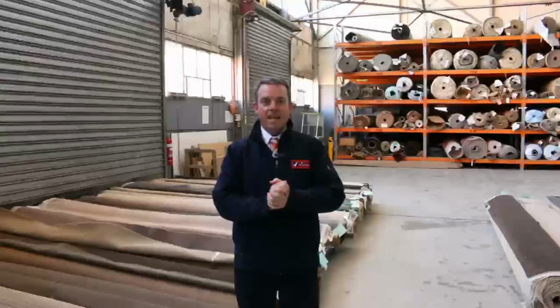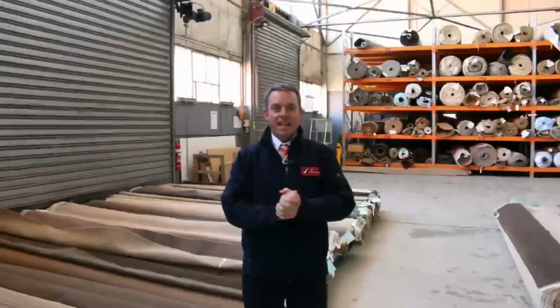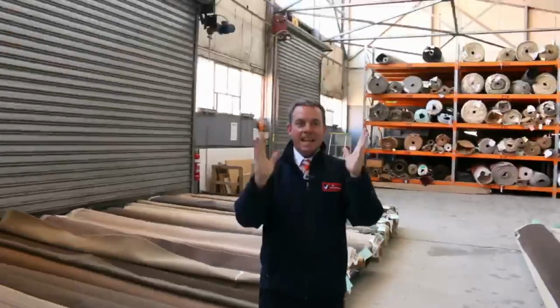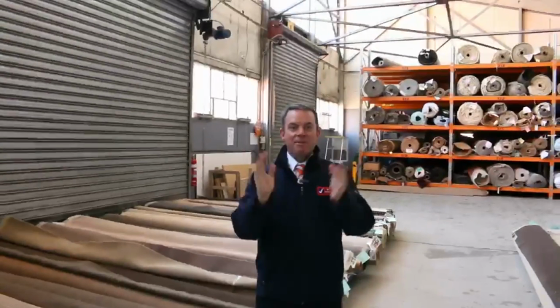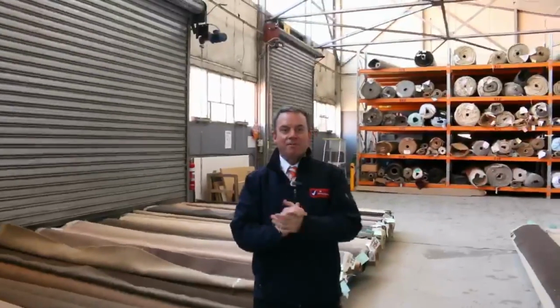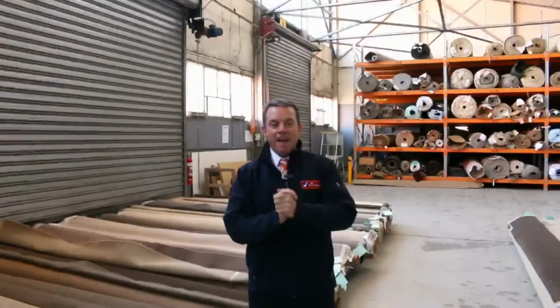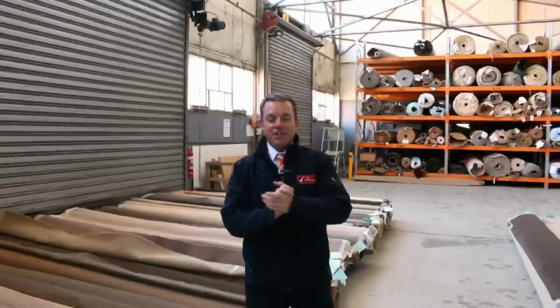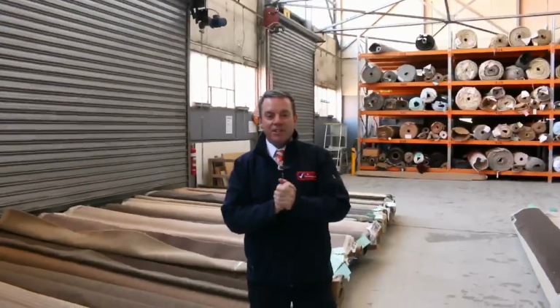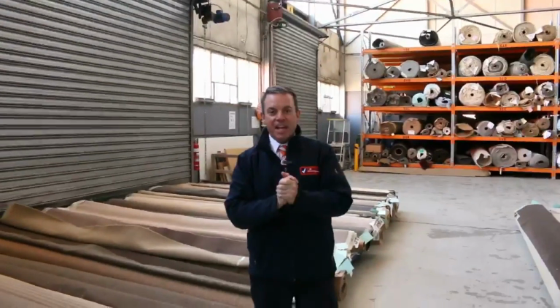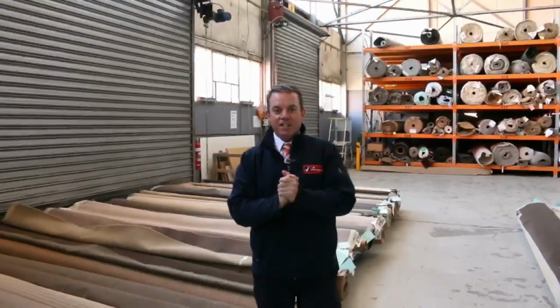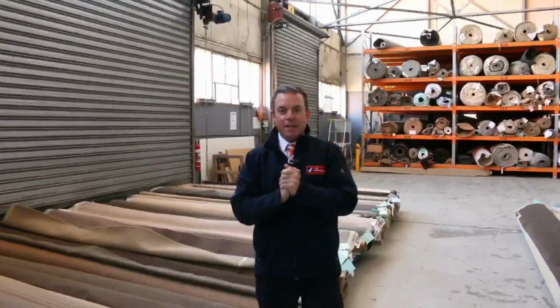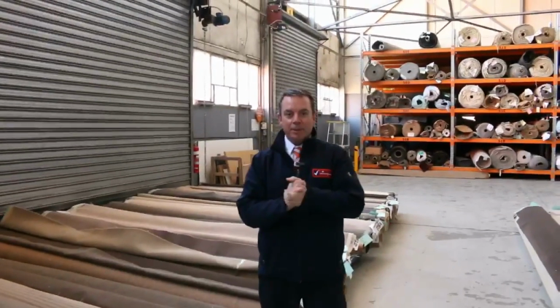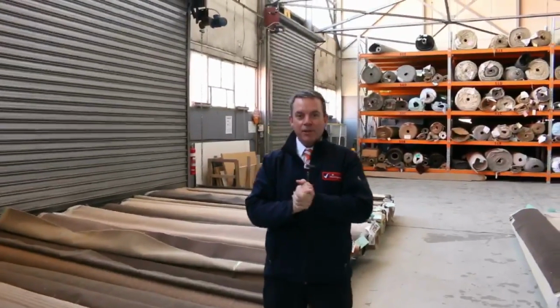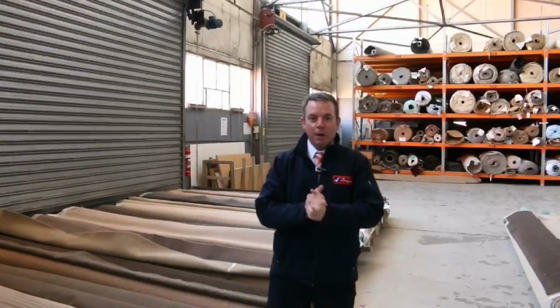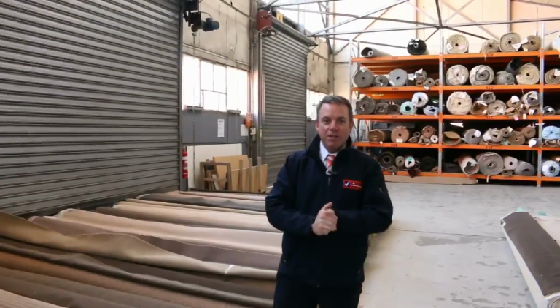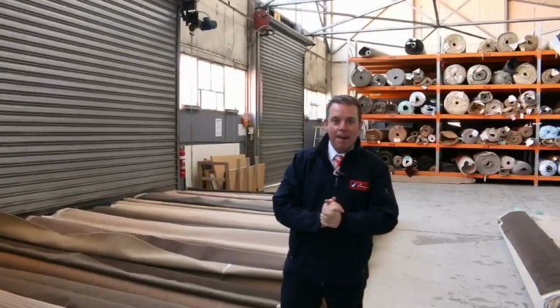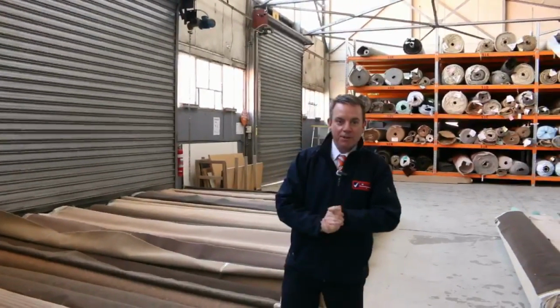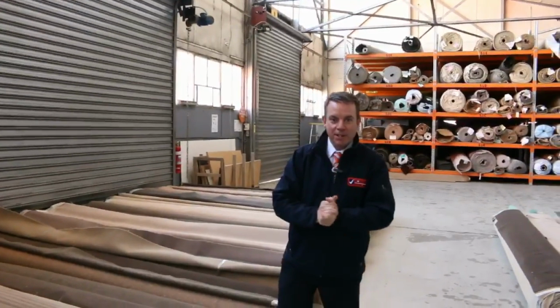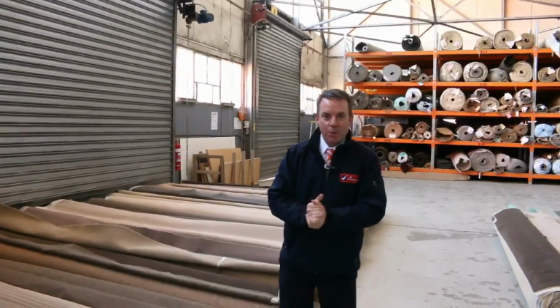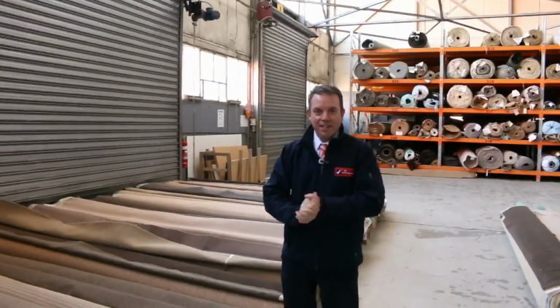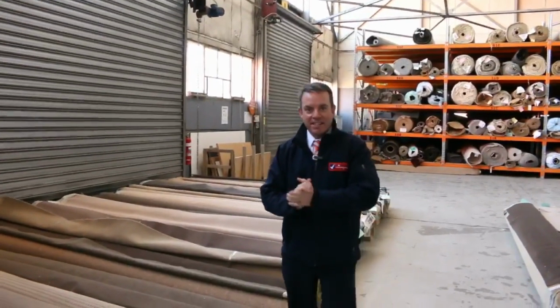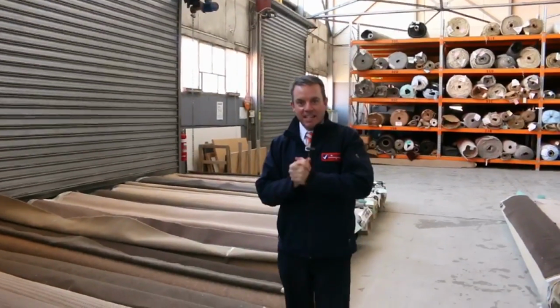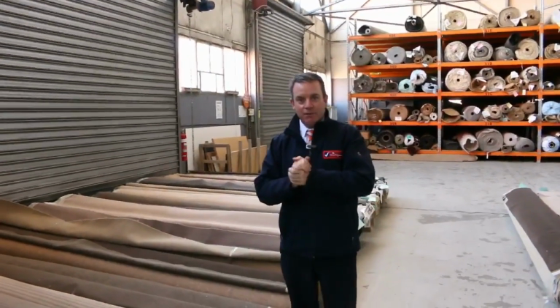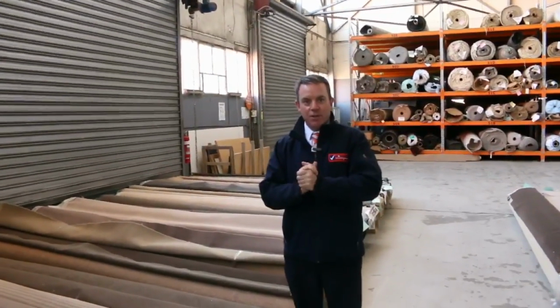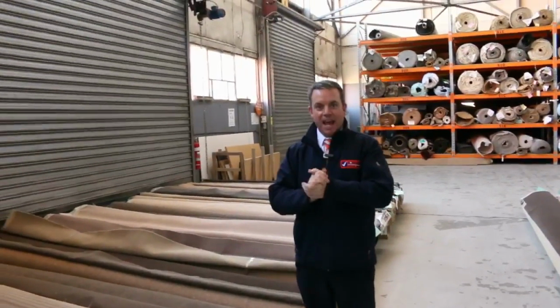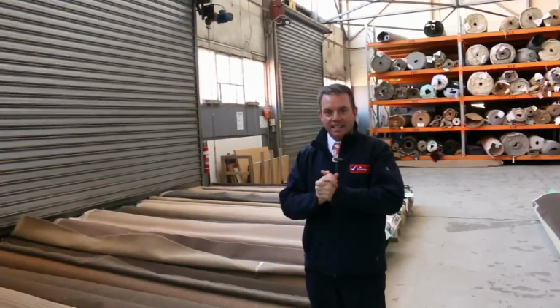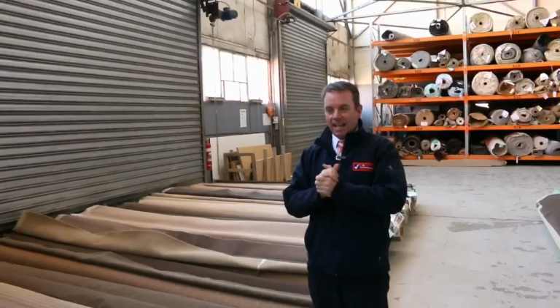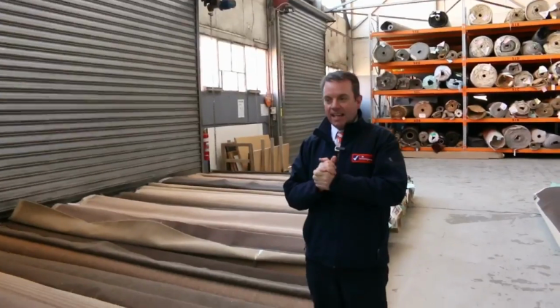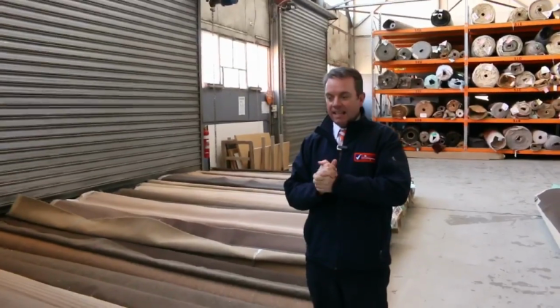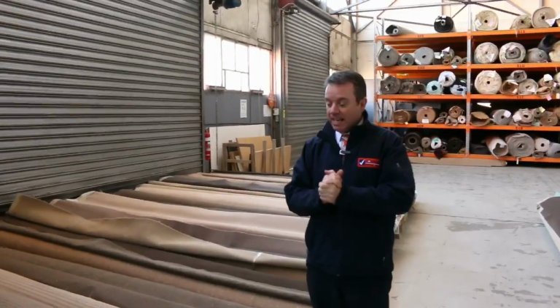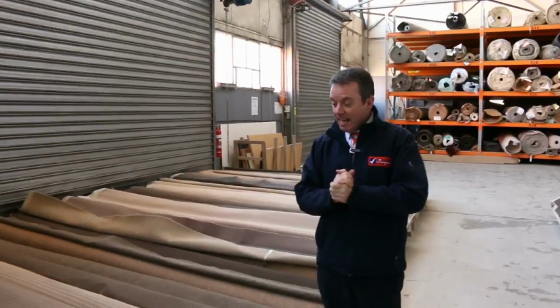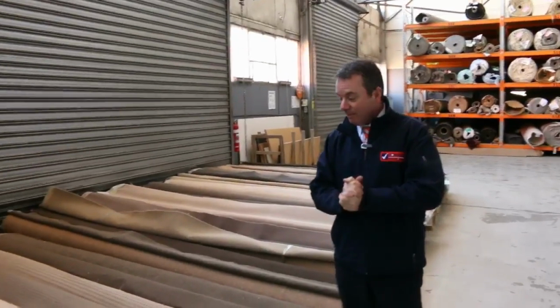G'day, I'm John from Fowls Auction and Sales, and I'm here to preview tomorrow's carpet auction. That's Wednesday the 2nd of August at 10am.